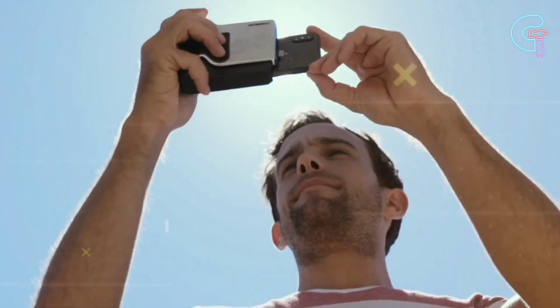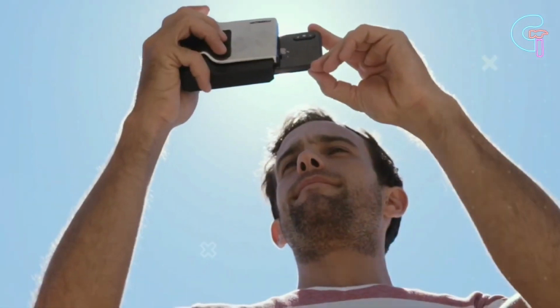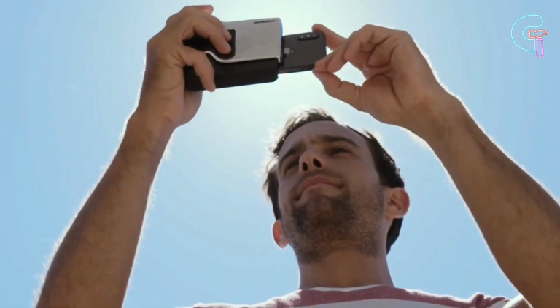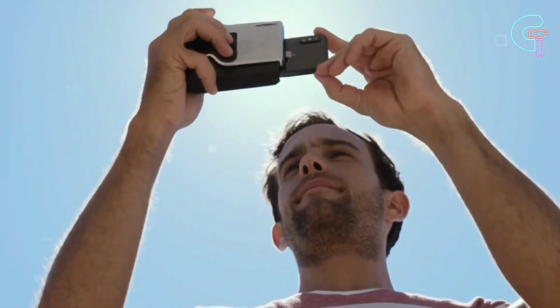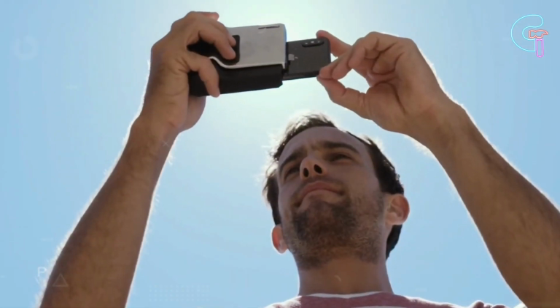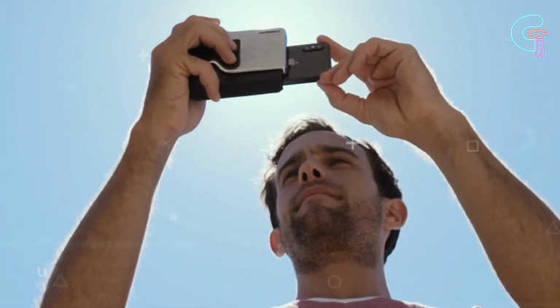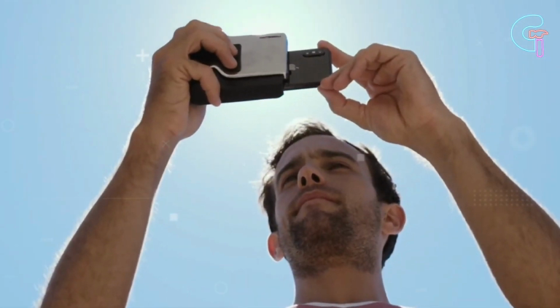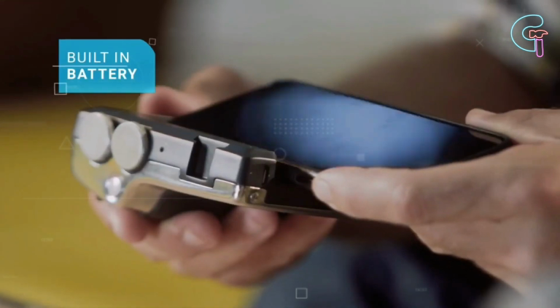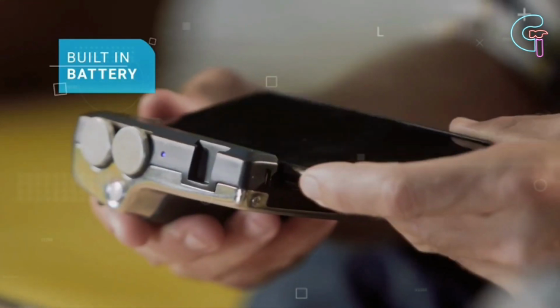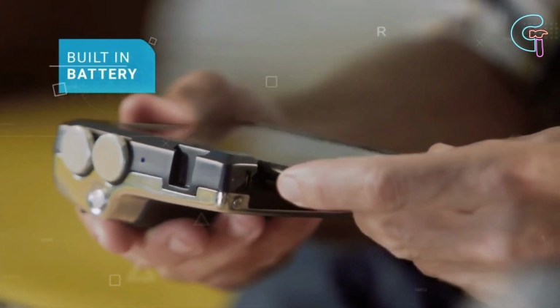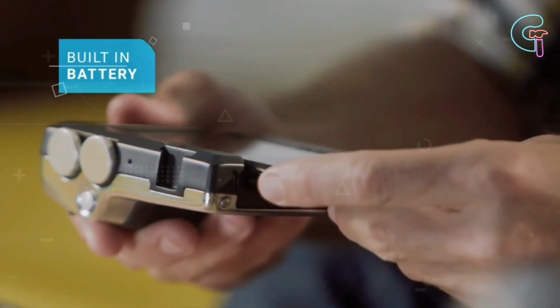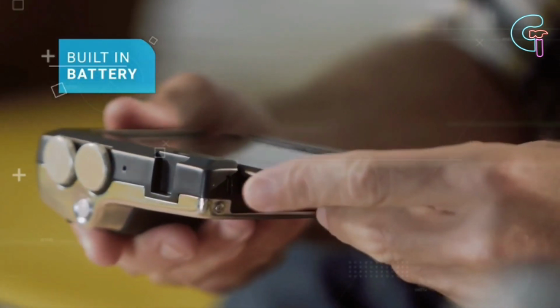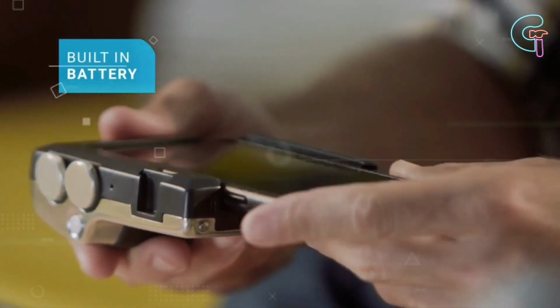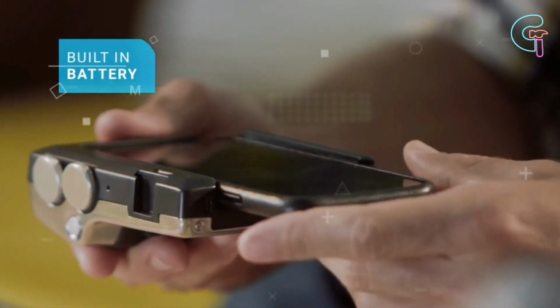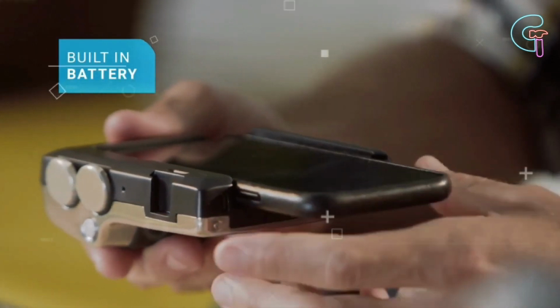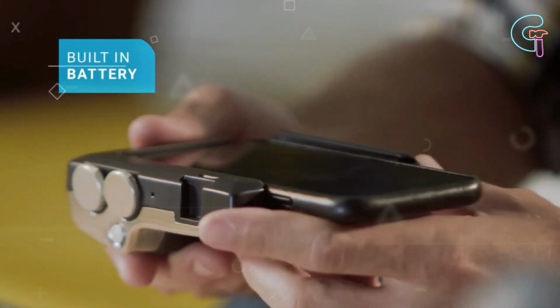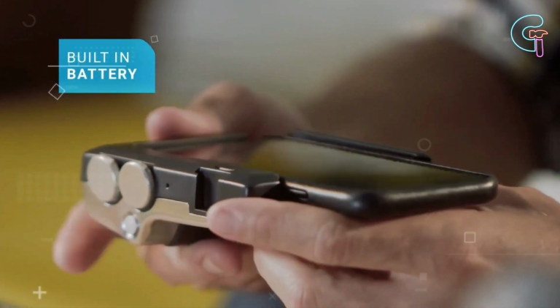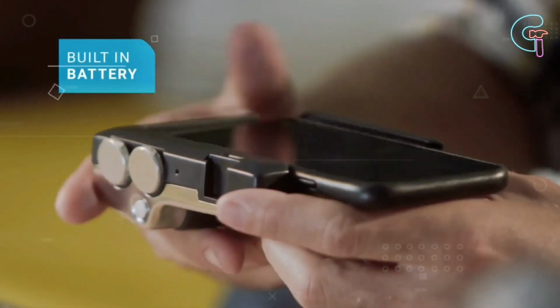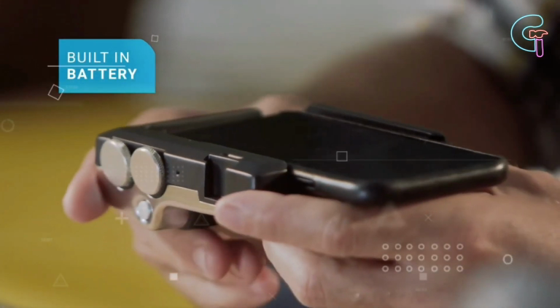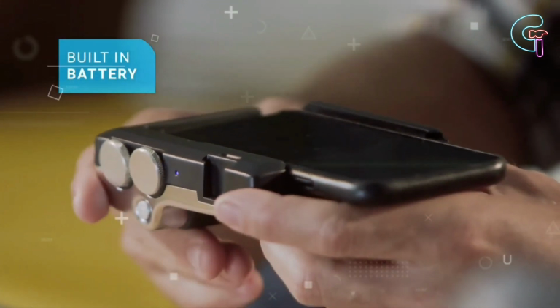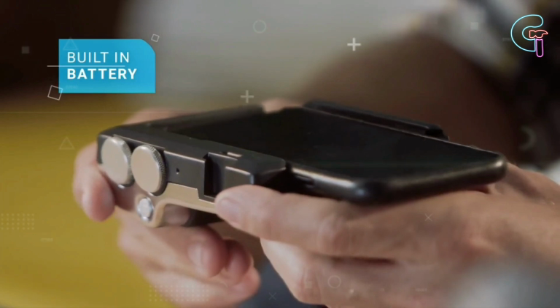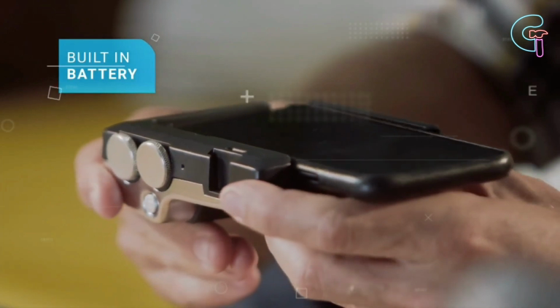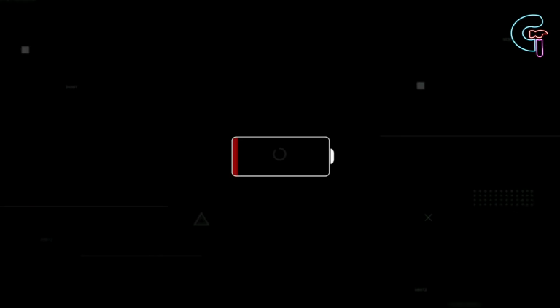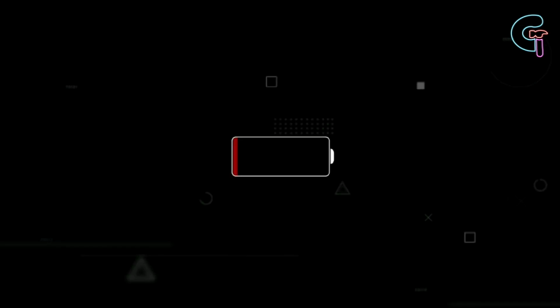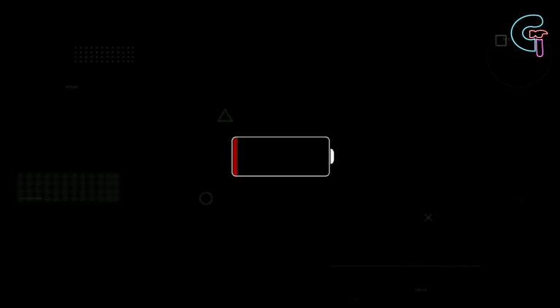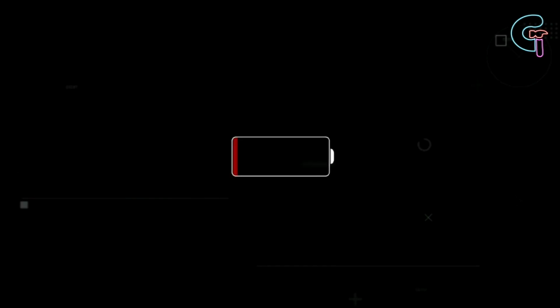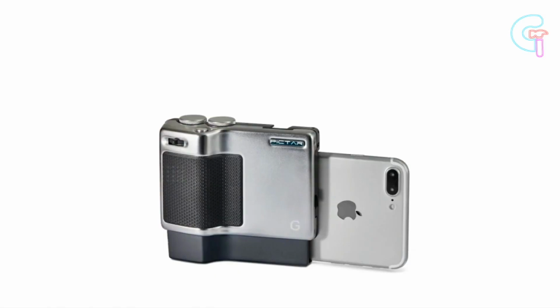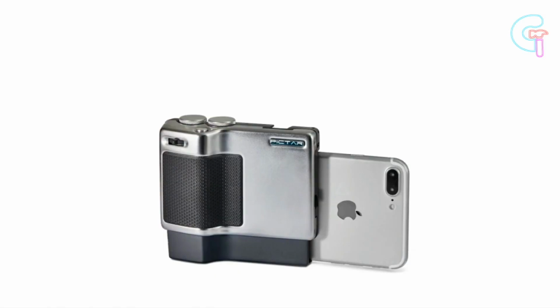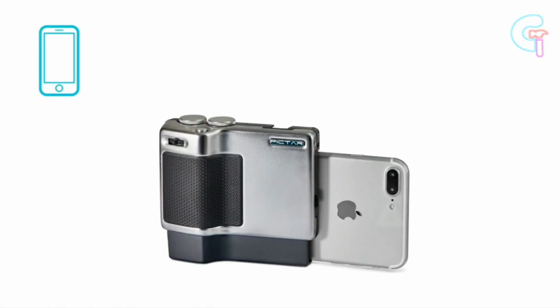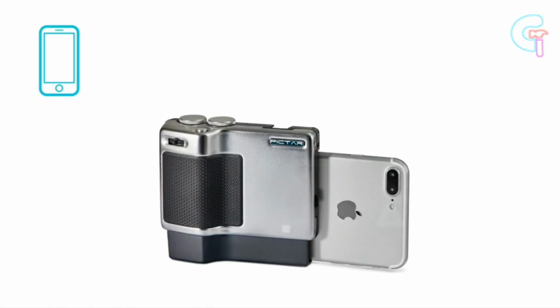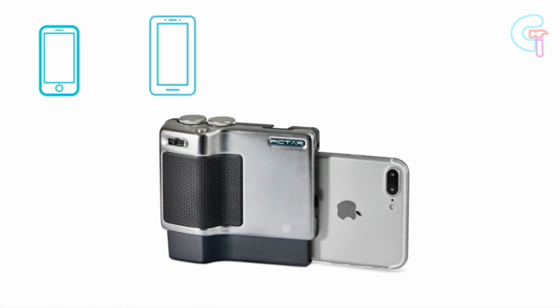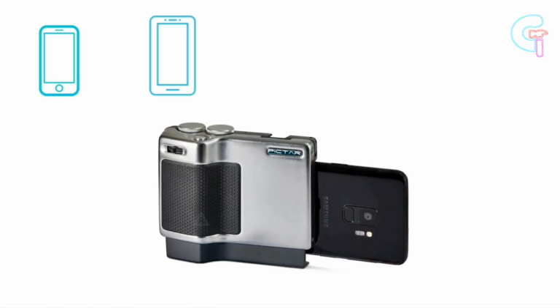Sounds easy, doesn't it? Also, it's a power bank — its internal battery charges your phone as you shoot beautiful pictures.